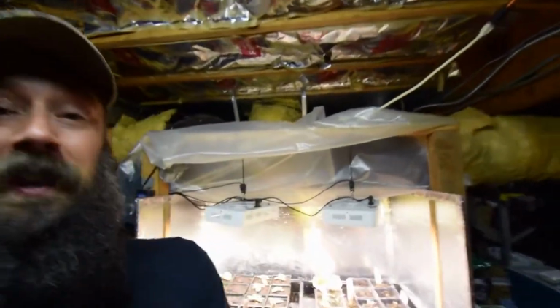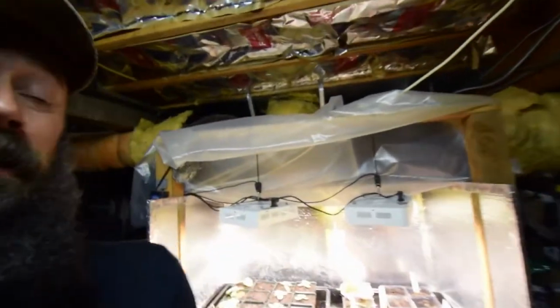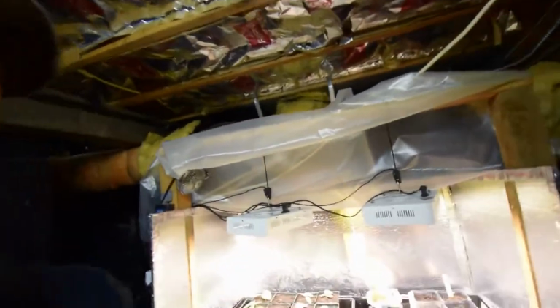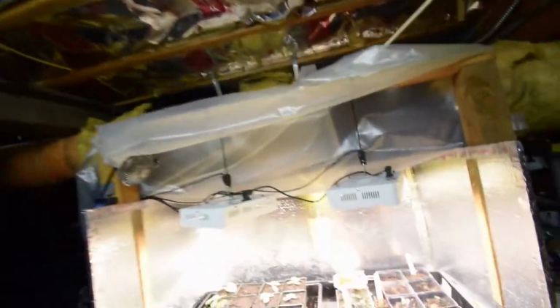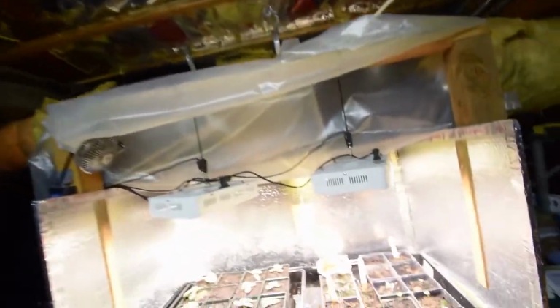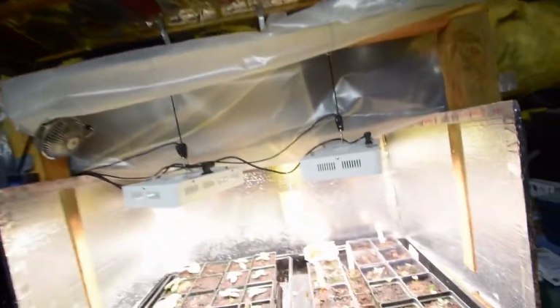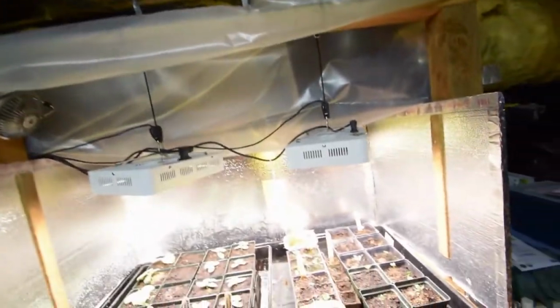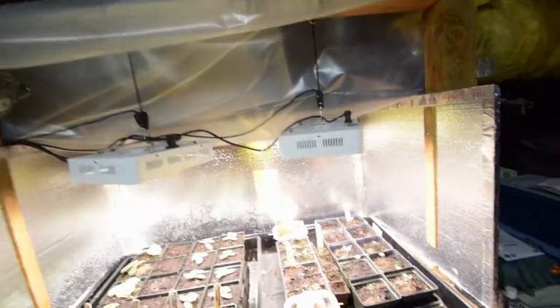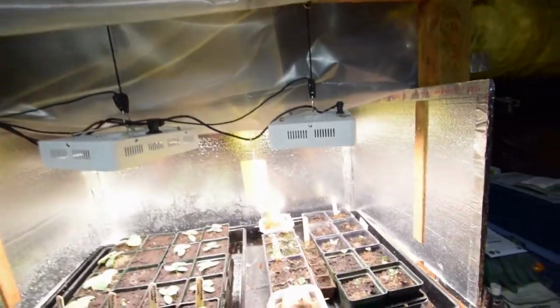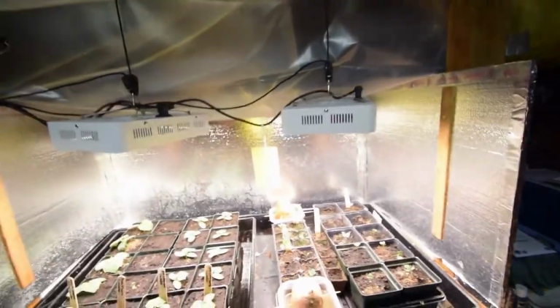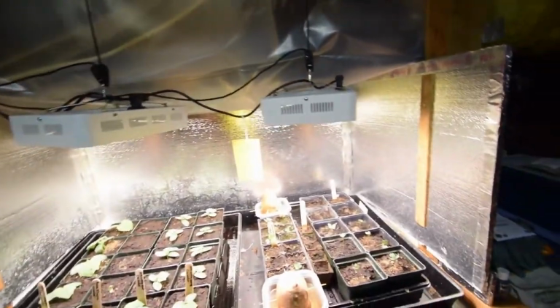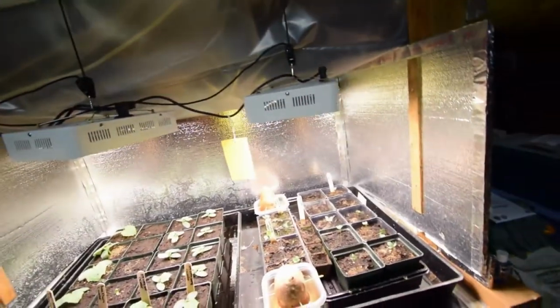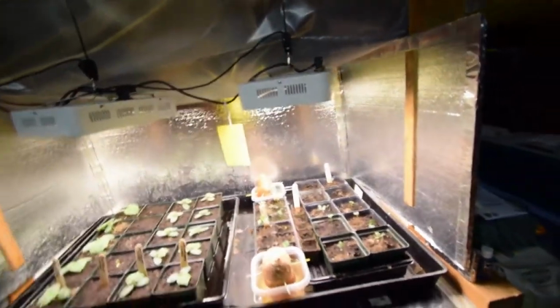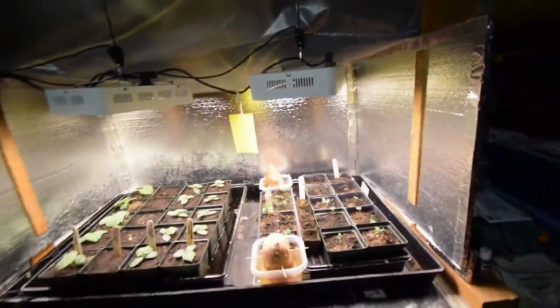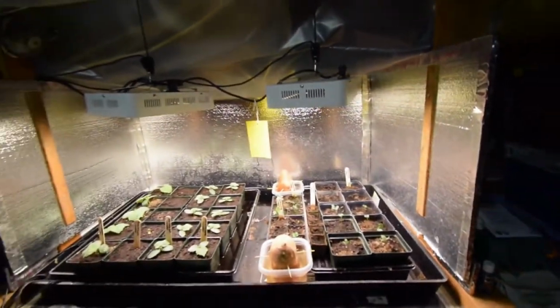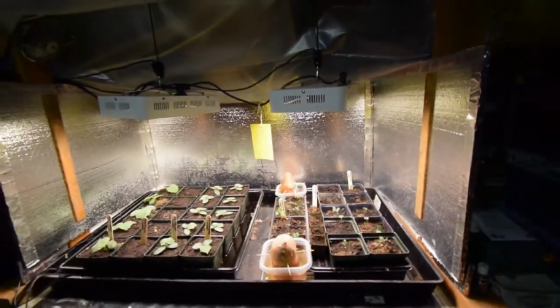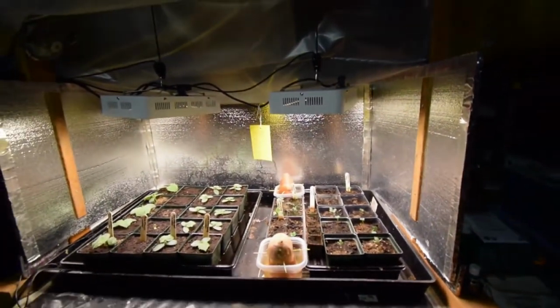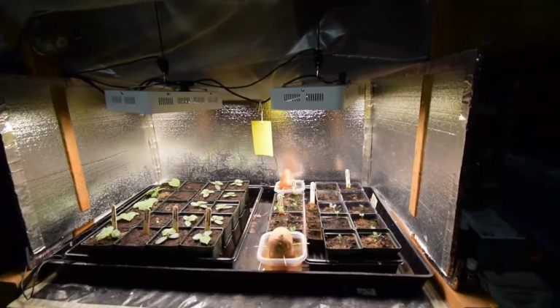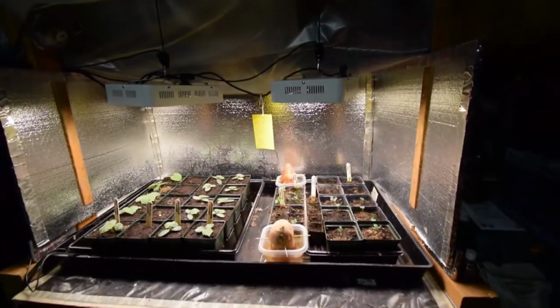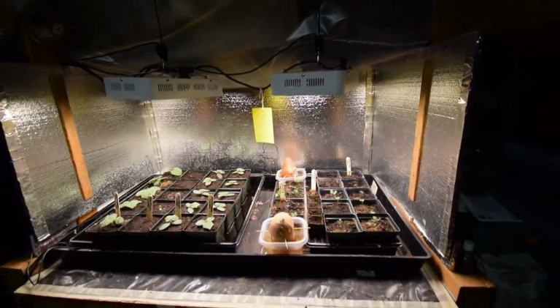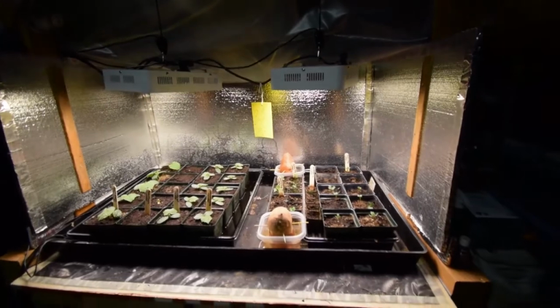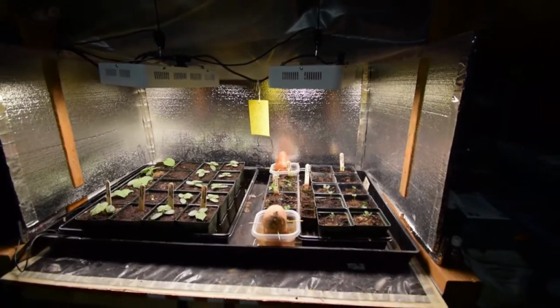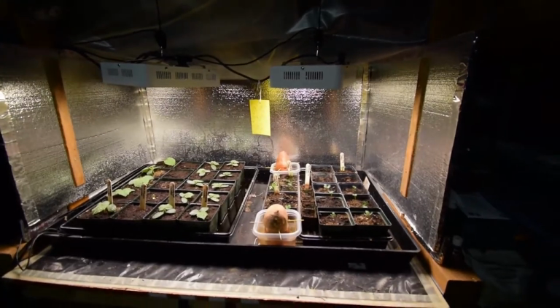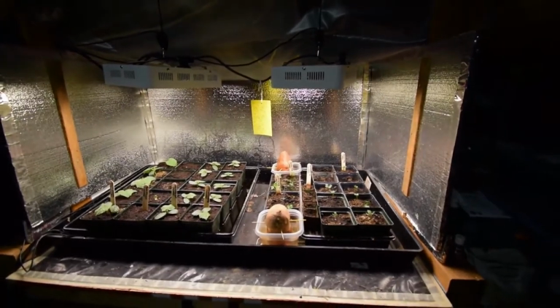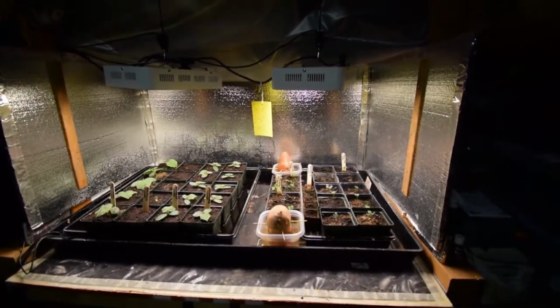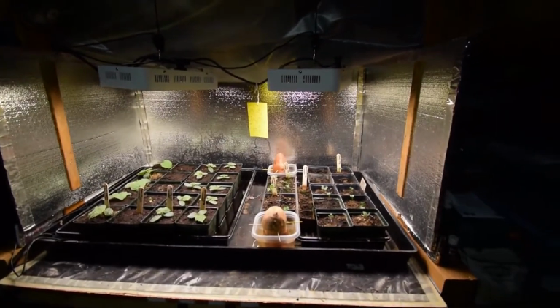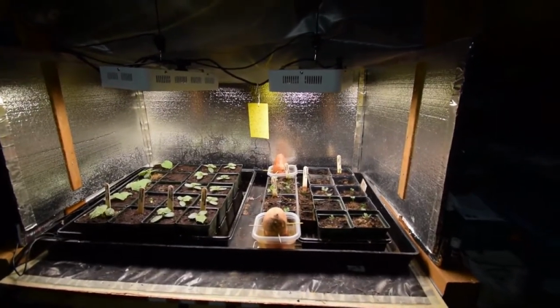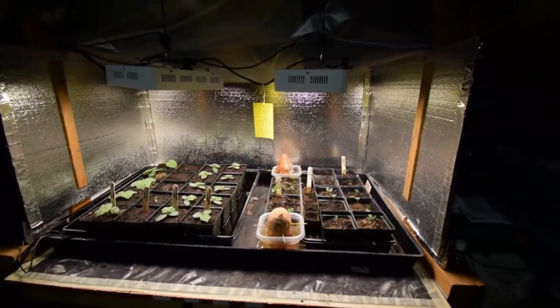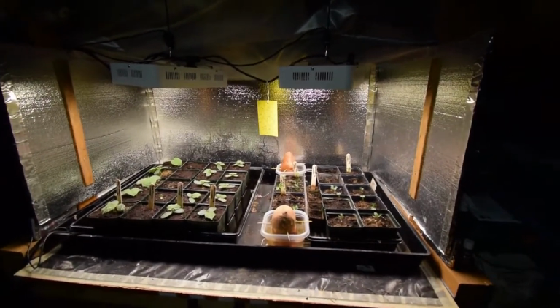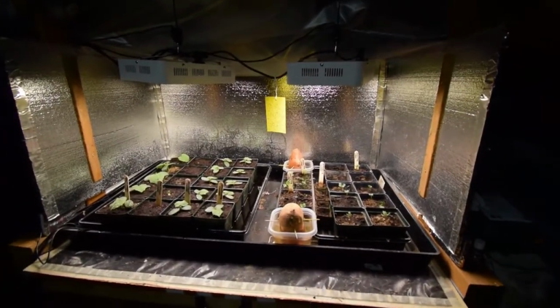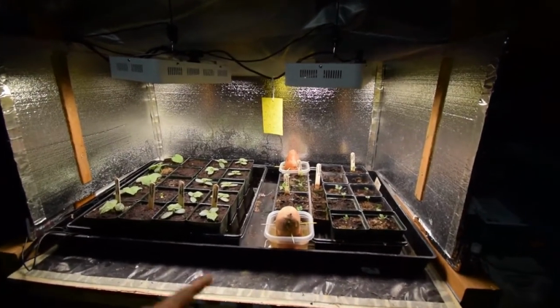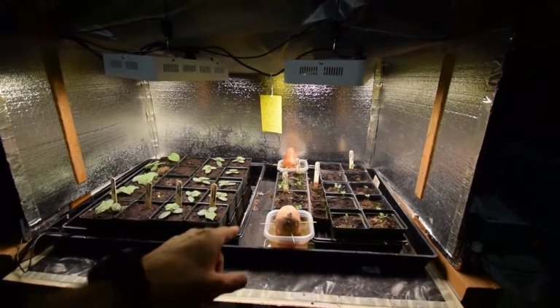The beans are really going to take off, so that's gonna be really good news for the beans and I couldn't be happier.